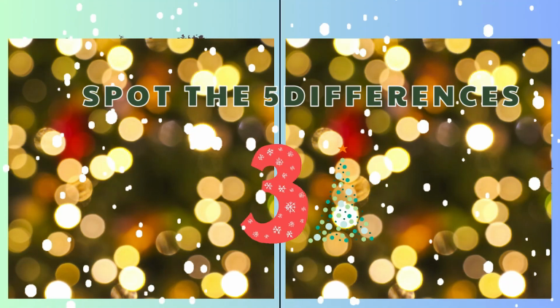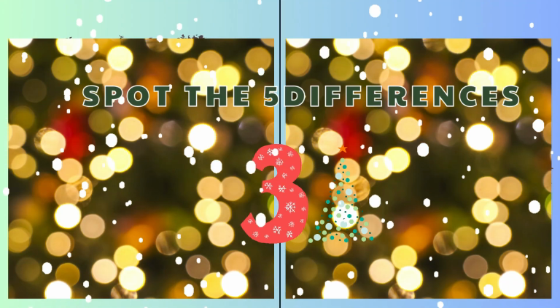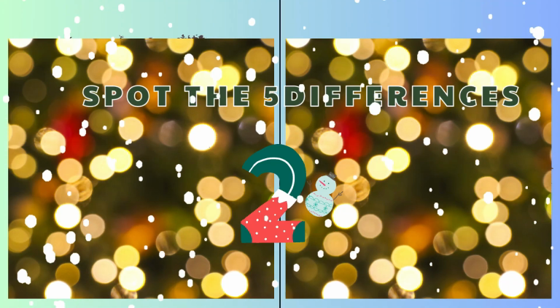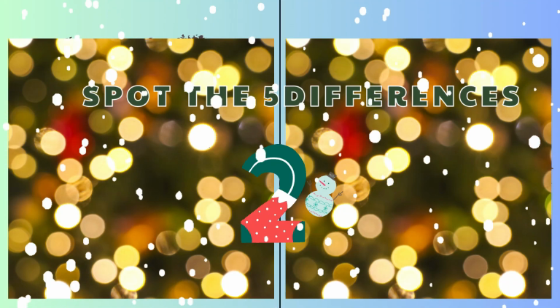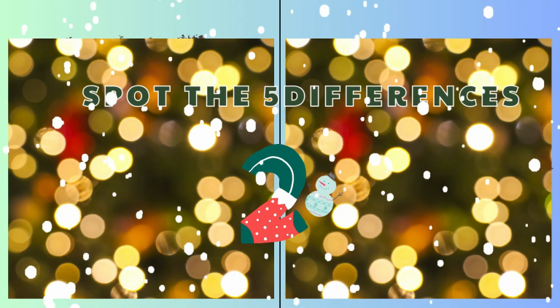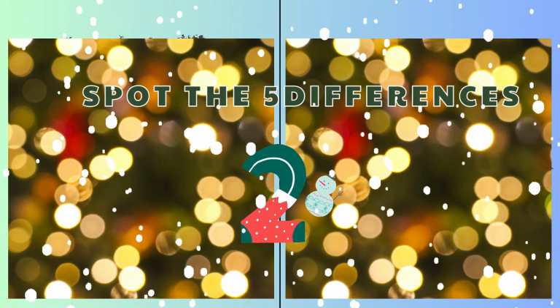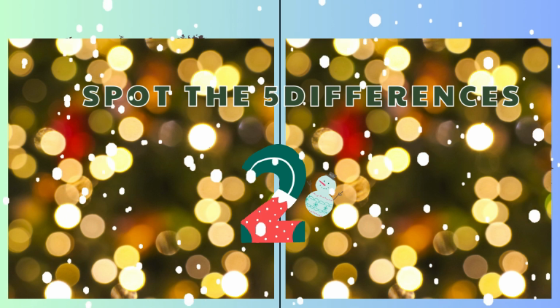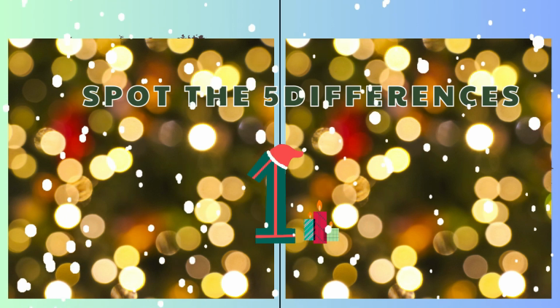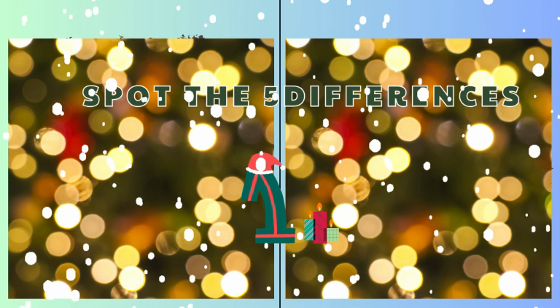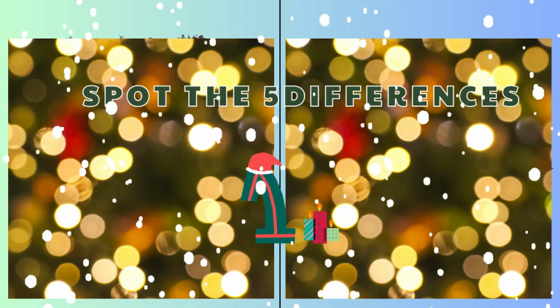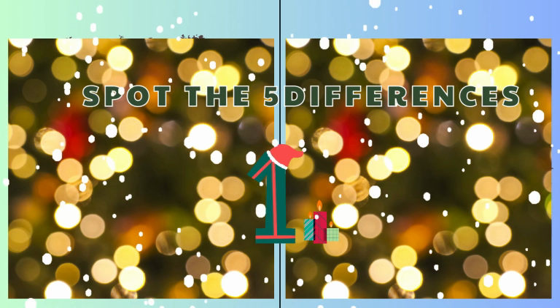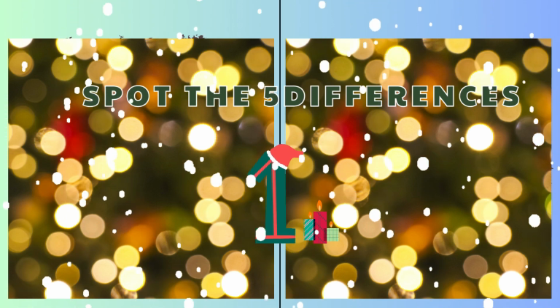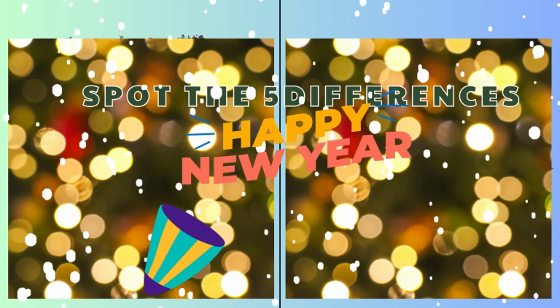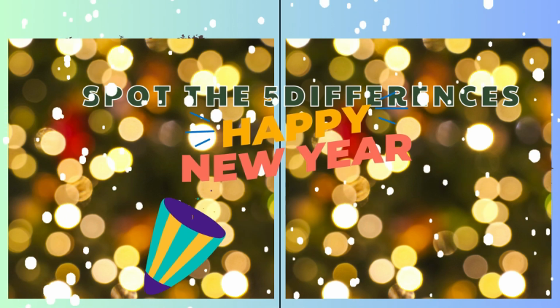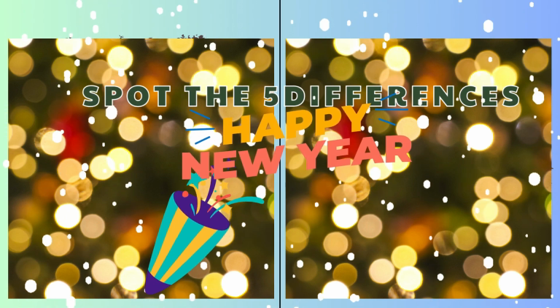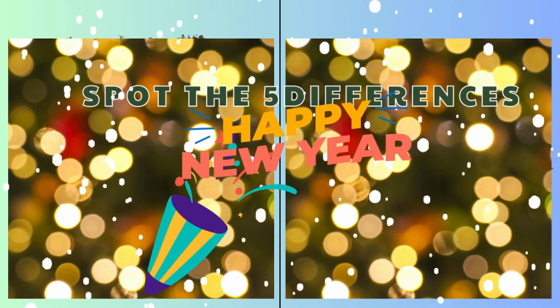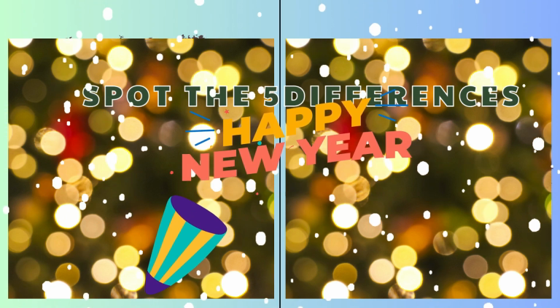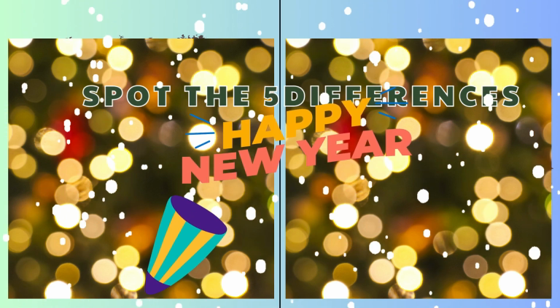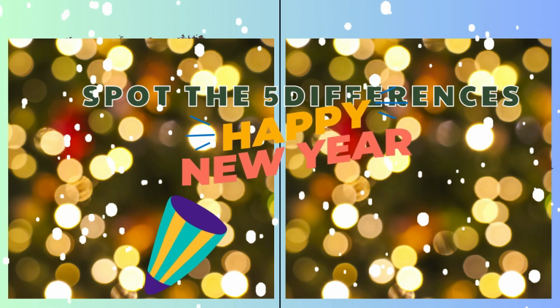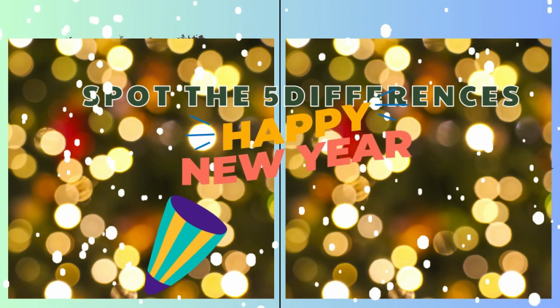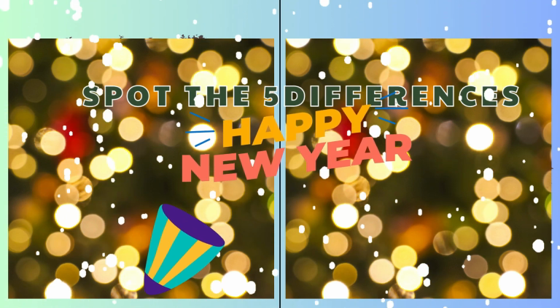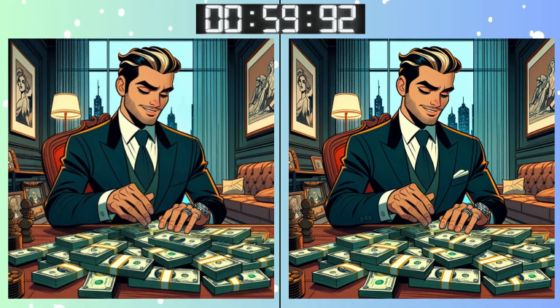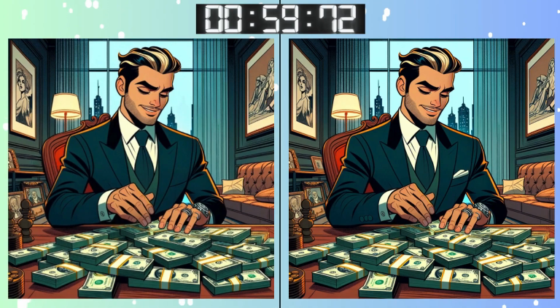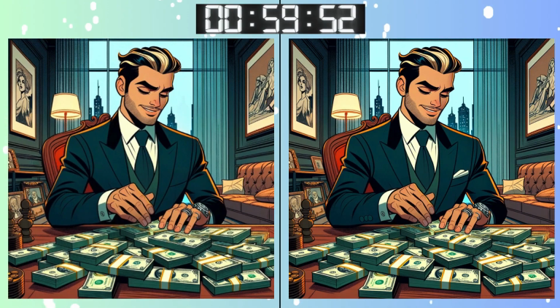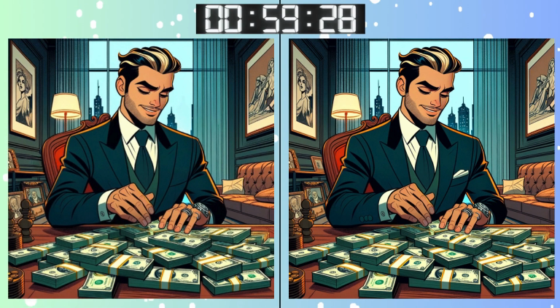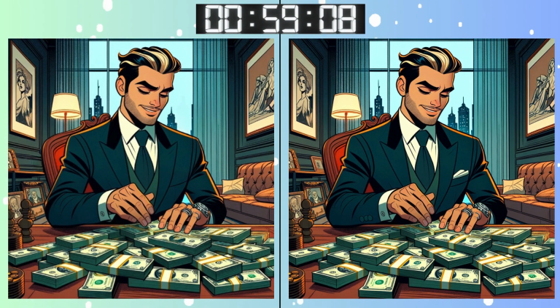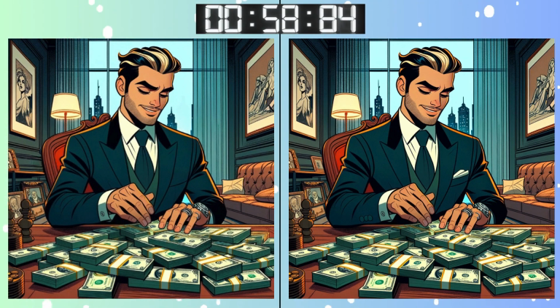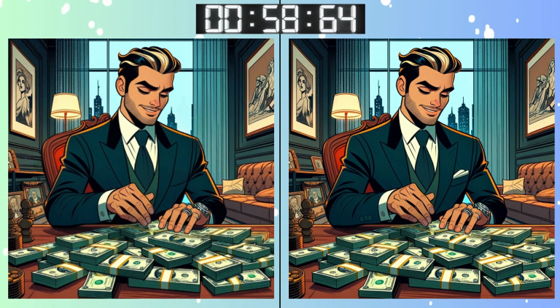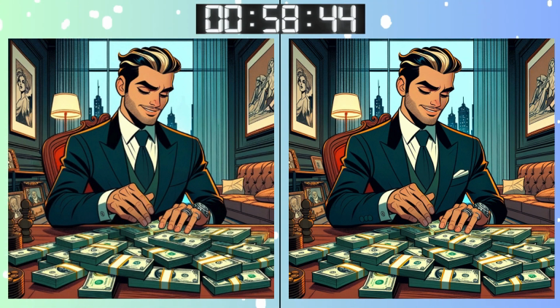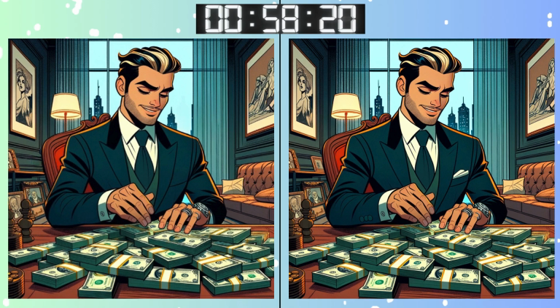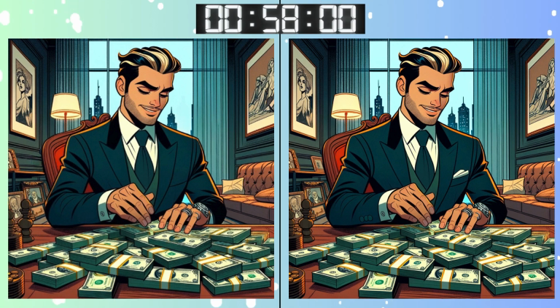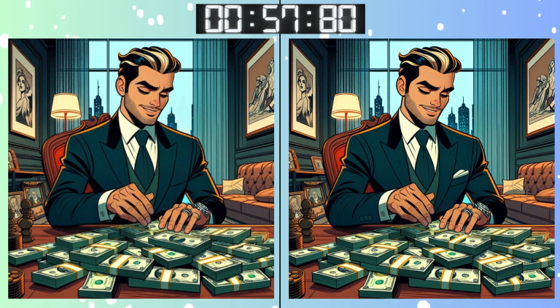Three, two, one! Go, go, go! Don't rush! Take your time on this one!